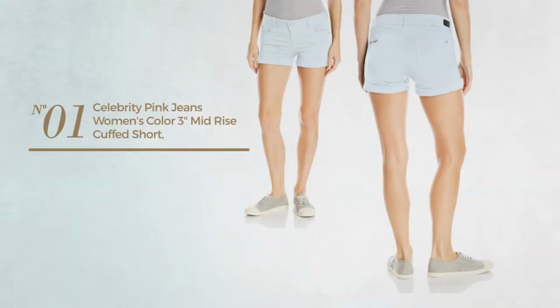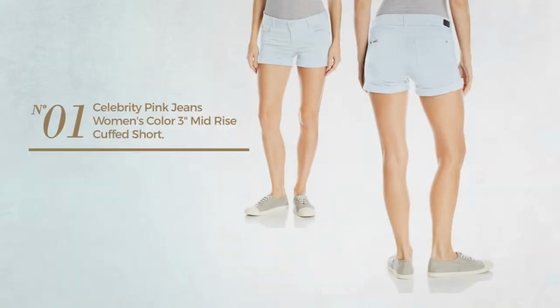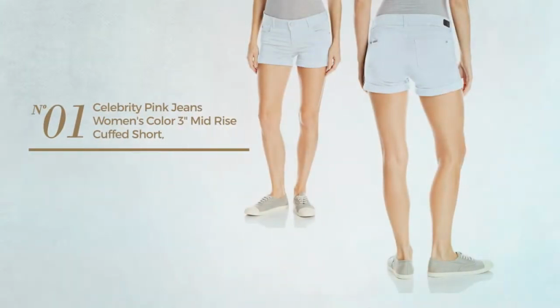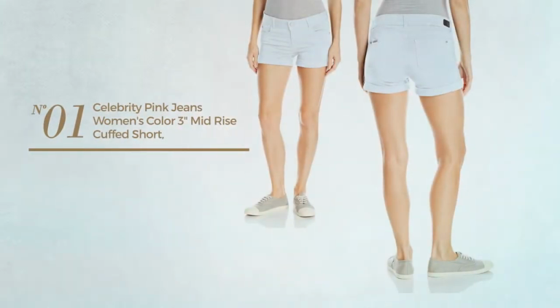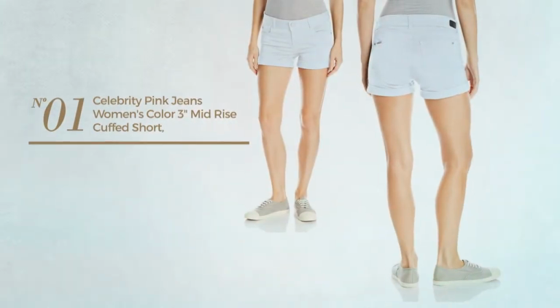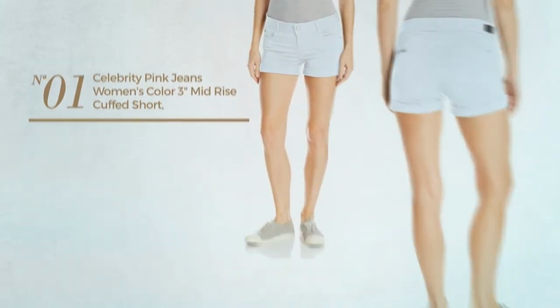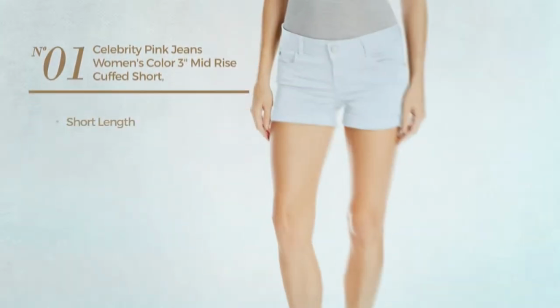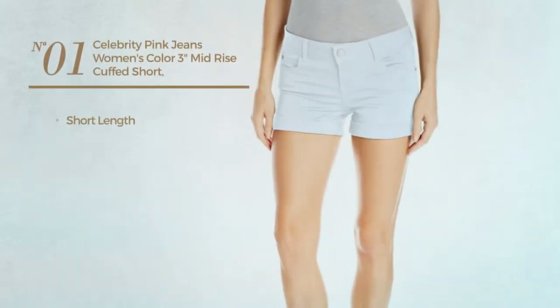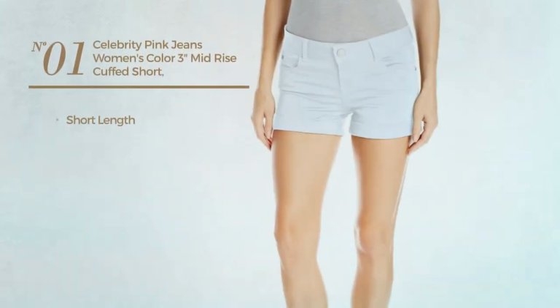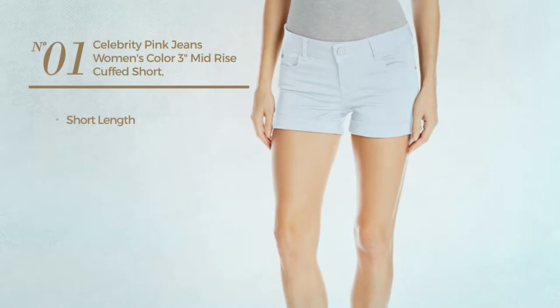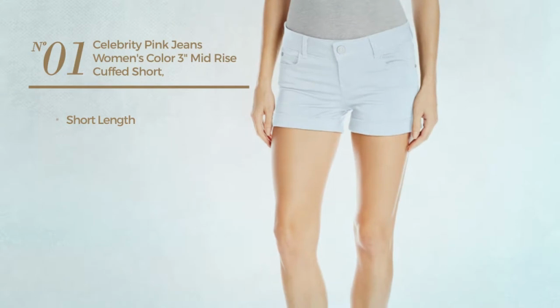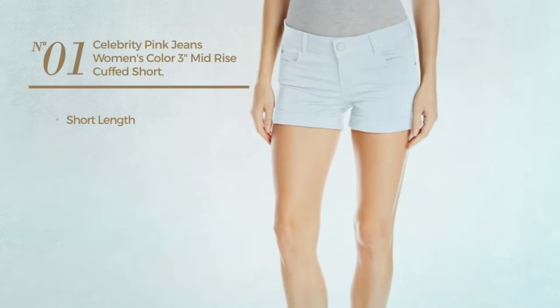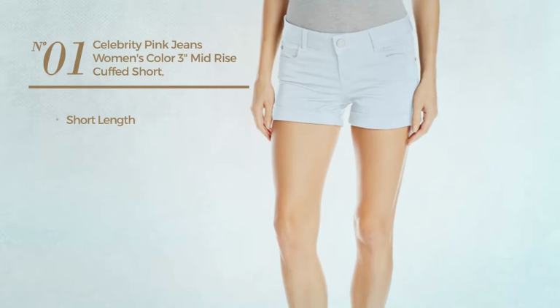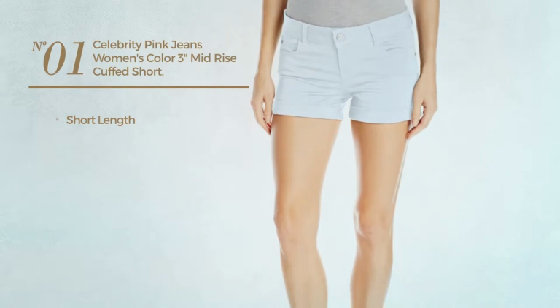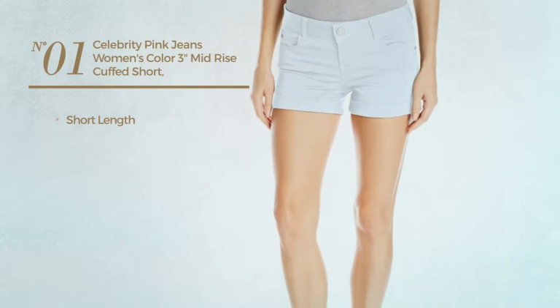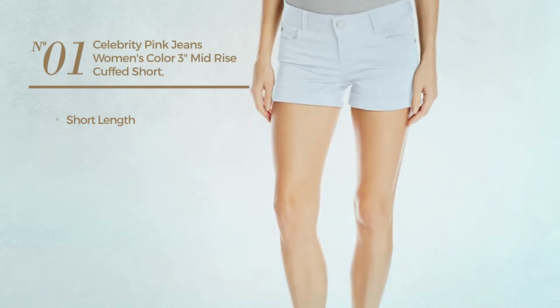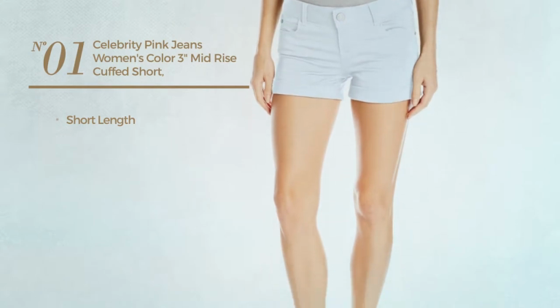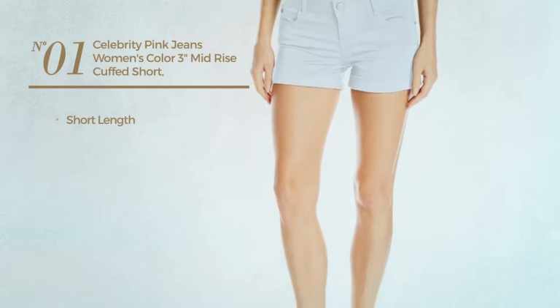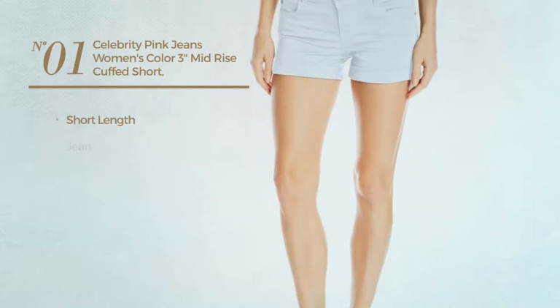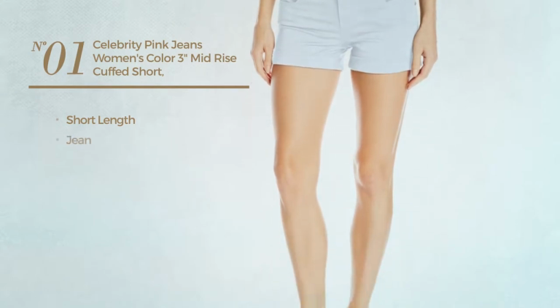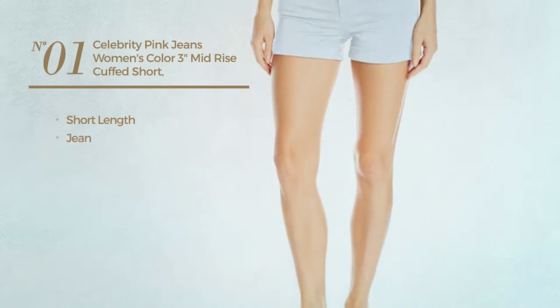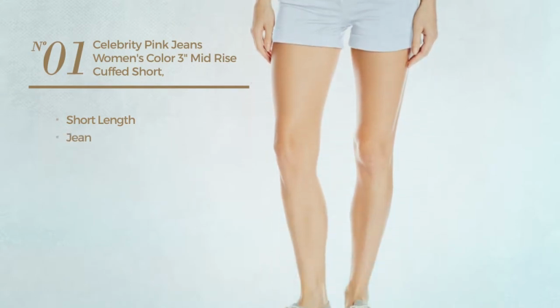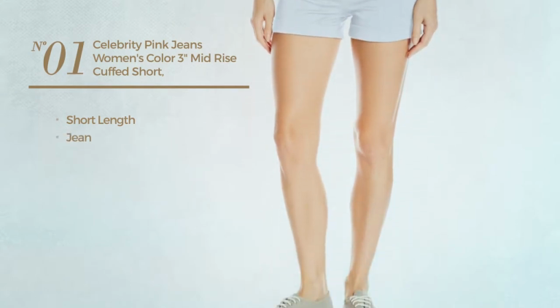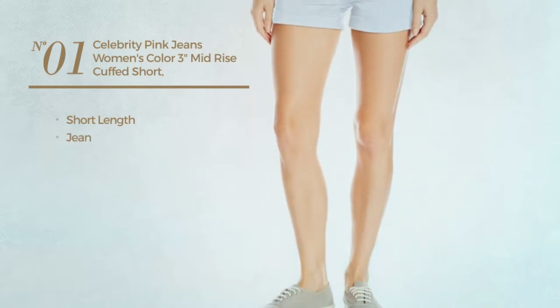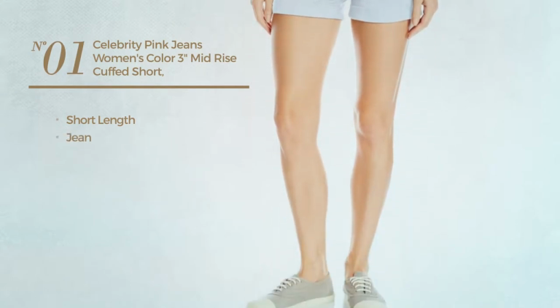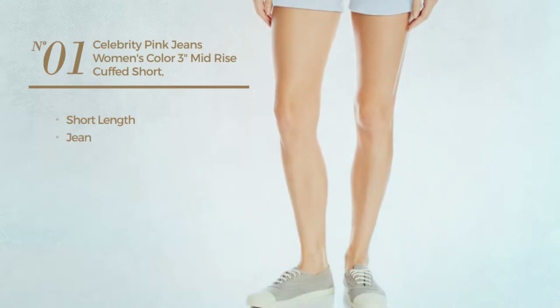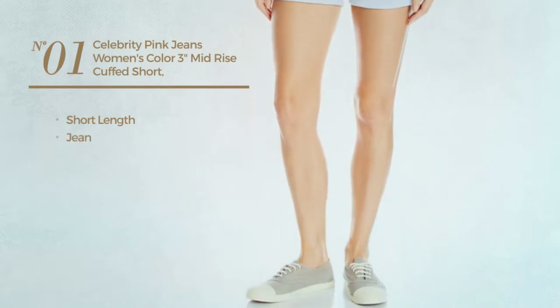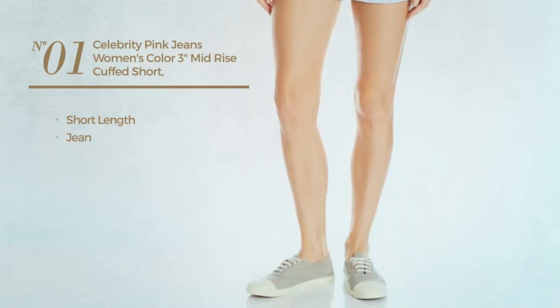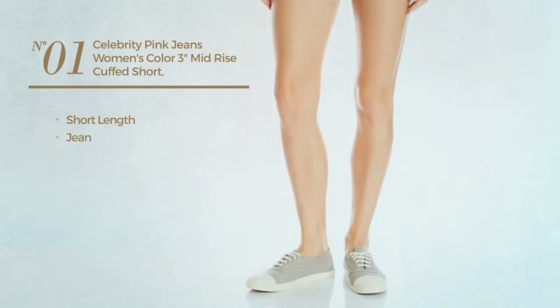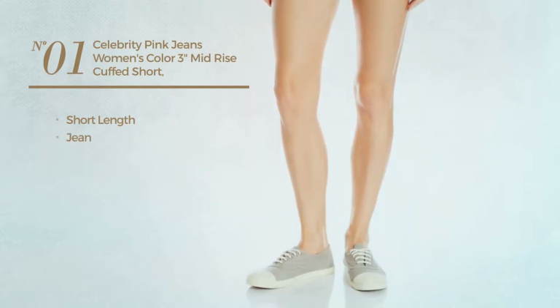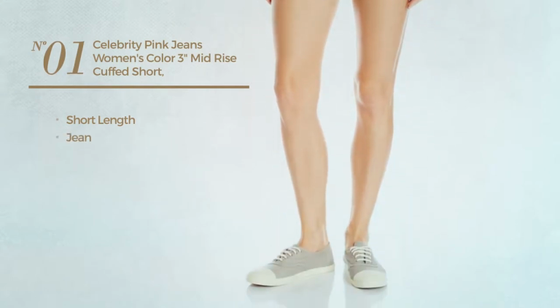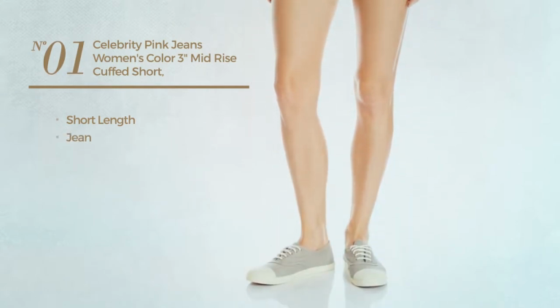Number 1. A Short Length Jeans, crafted from Jean. Available in 5 other colors.